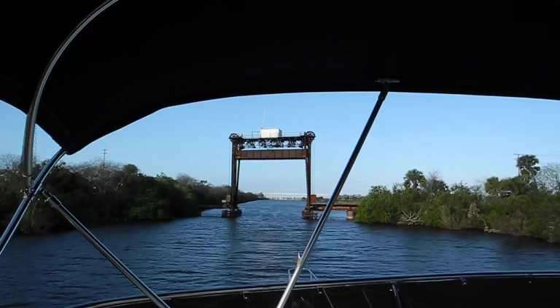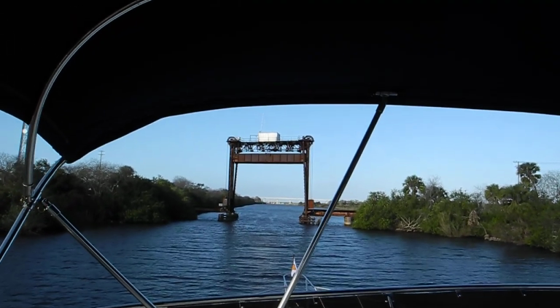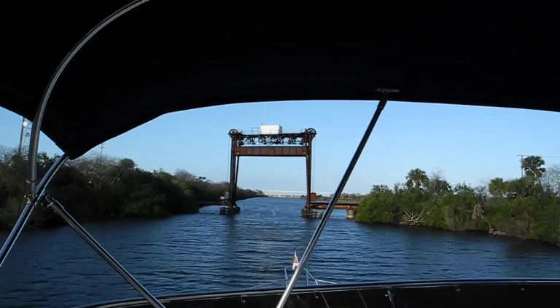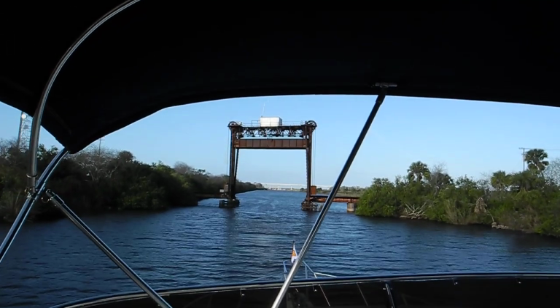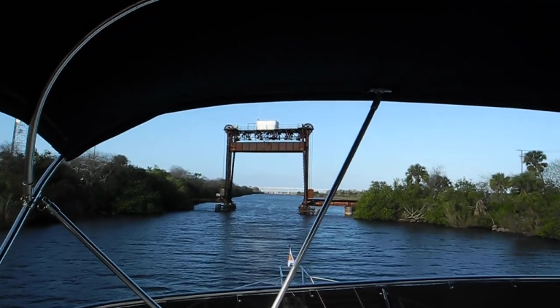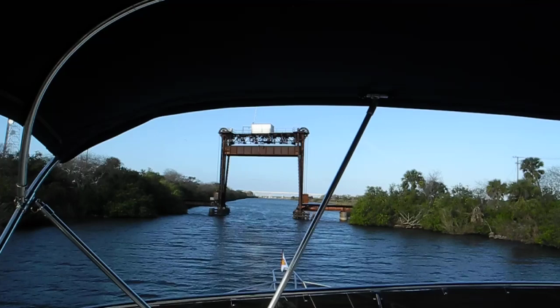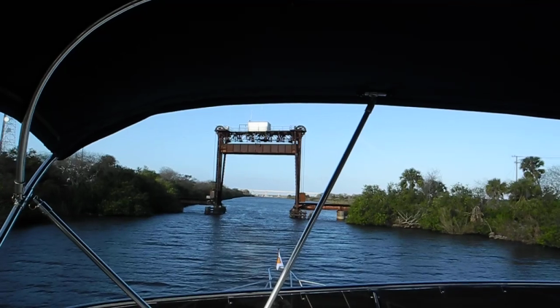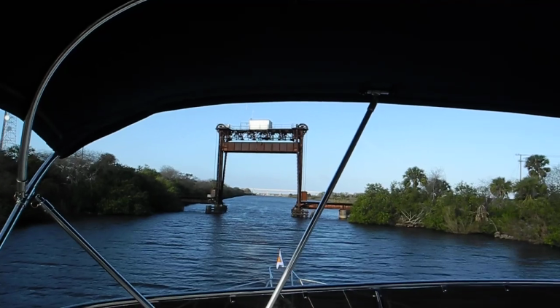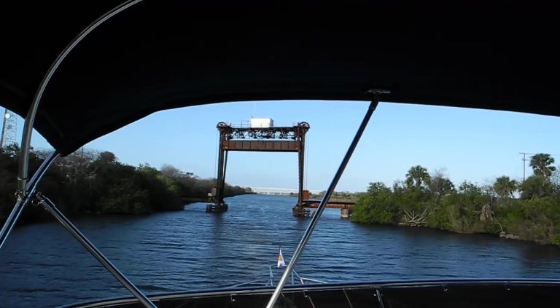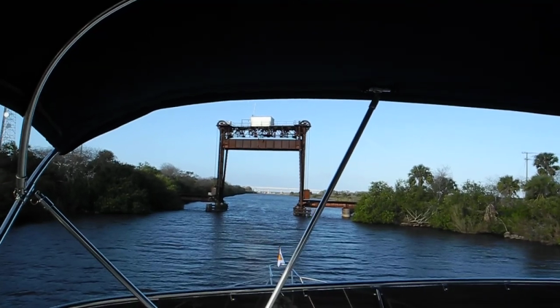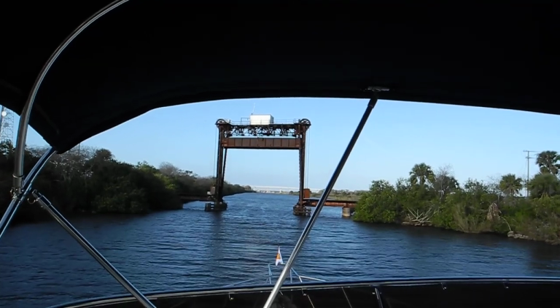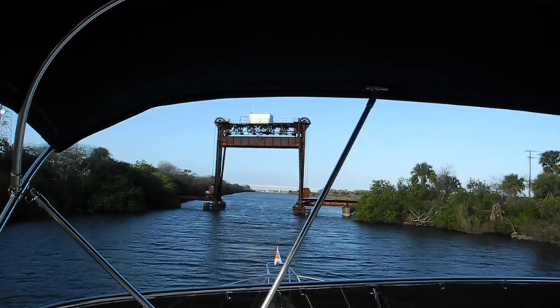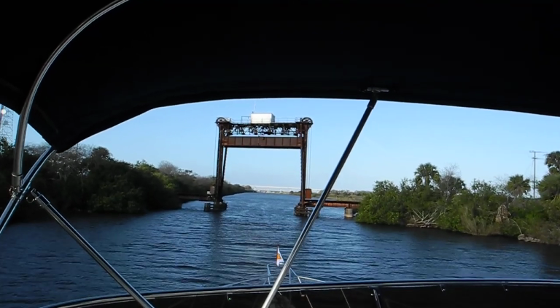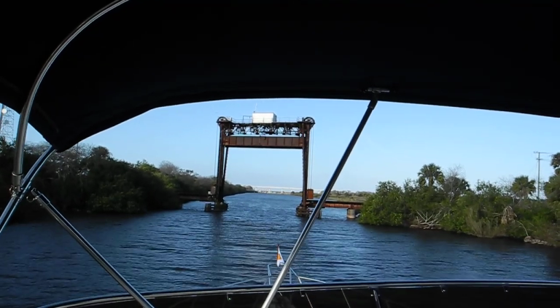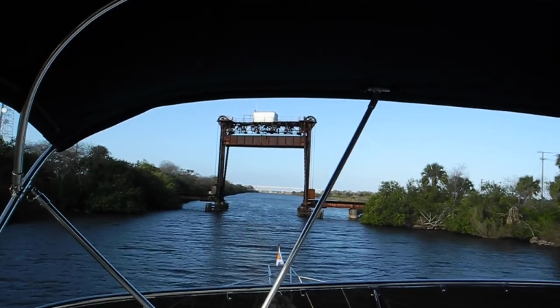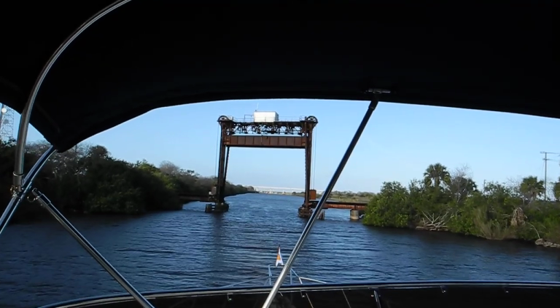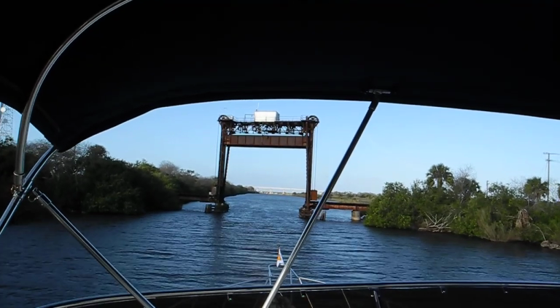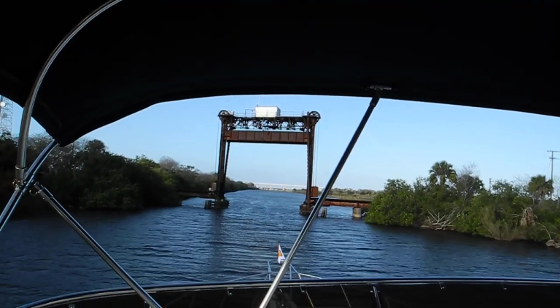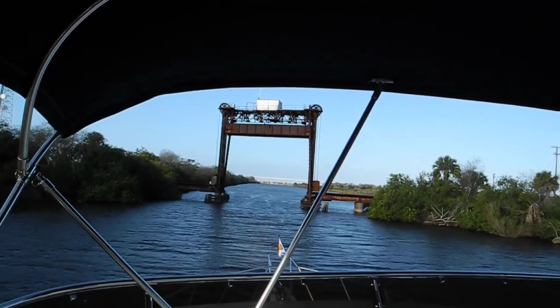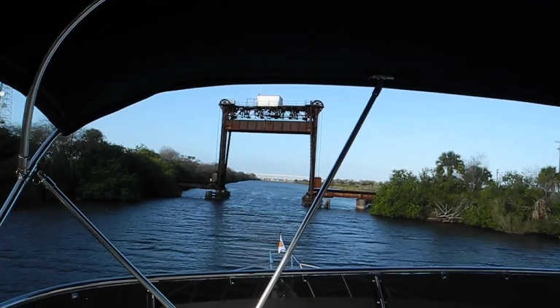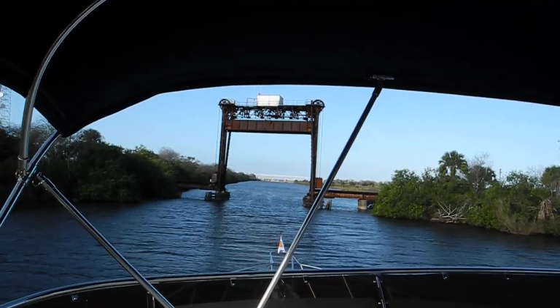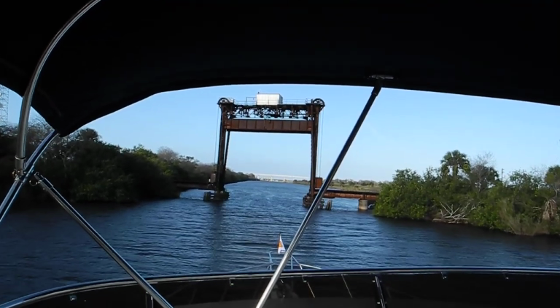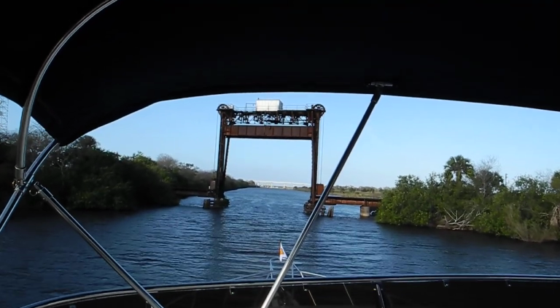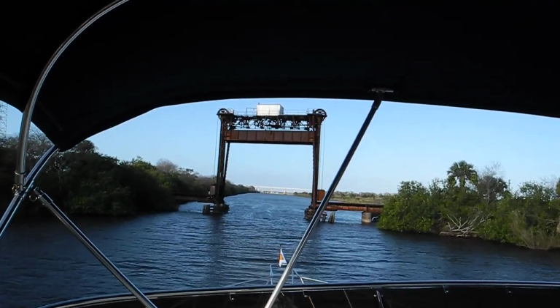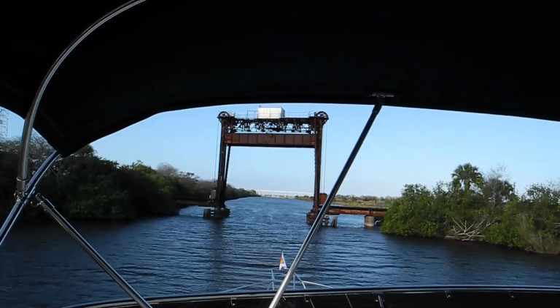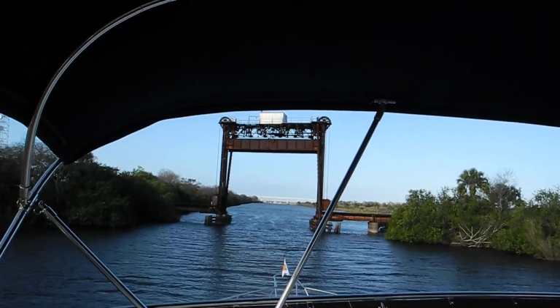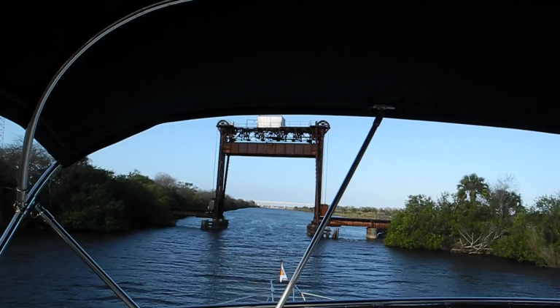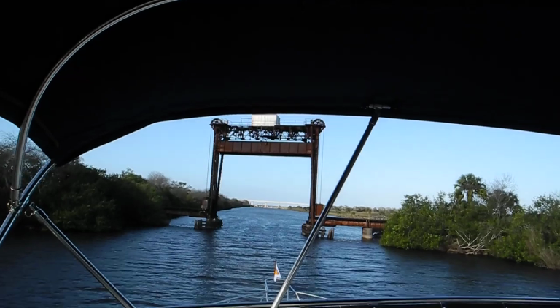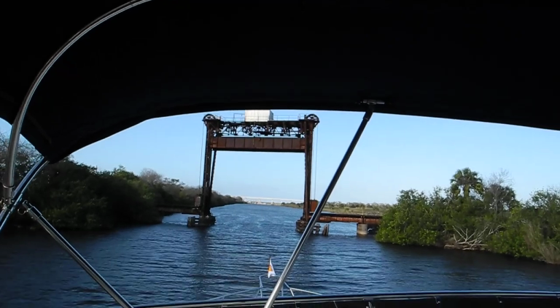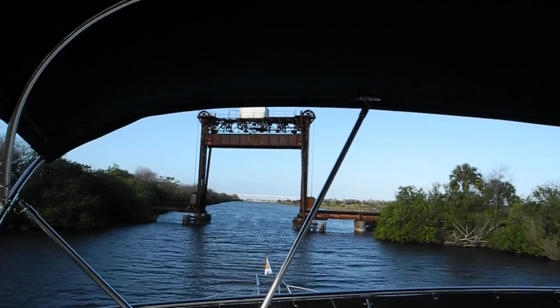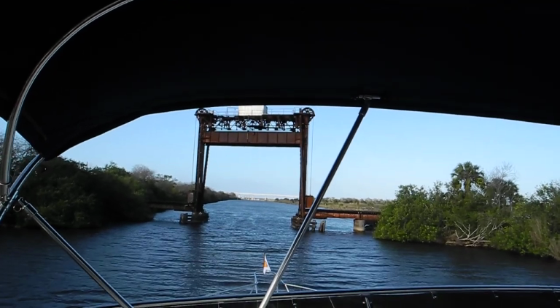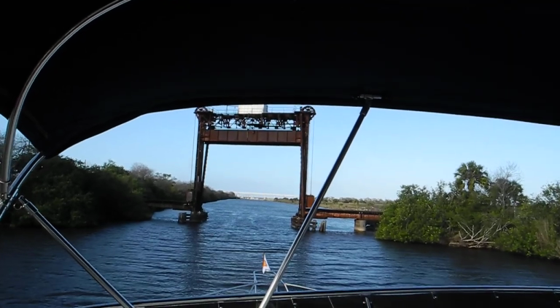Florida East Coast Railroad drawbridge, or lift bridge, on the Okeechobee Waterway near Port Mayaca.